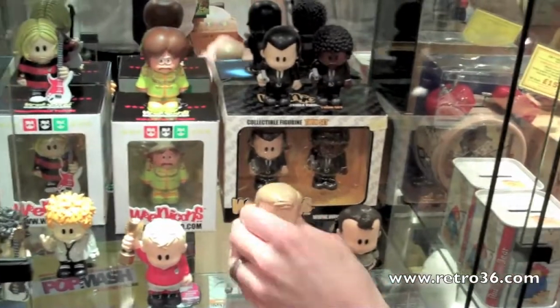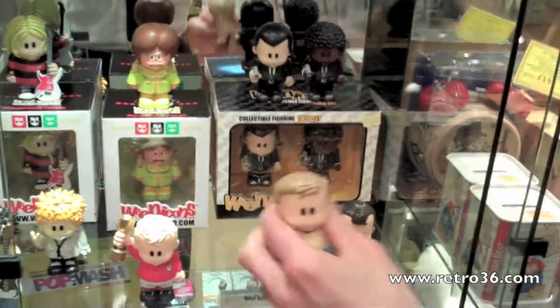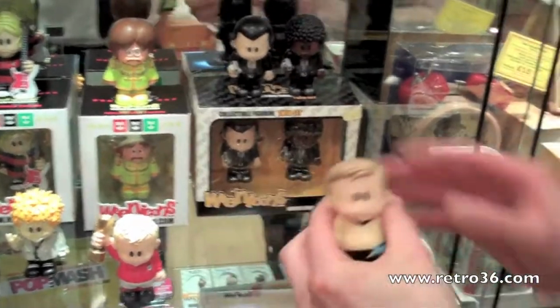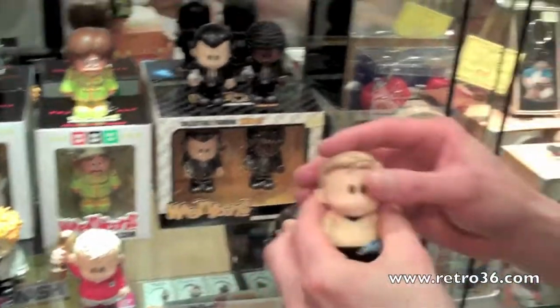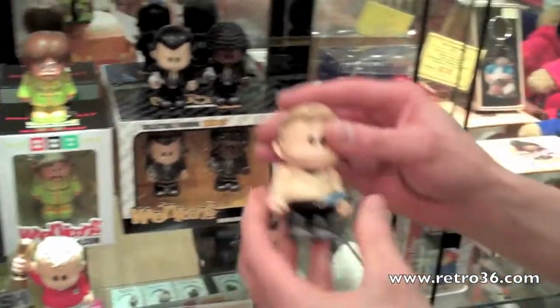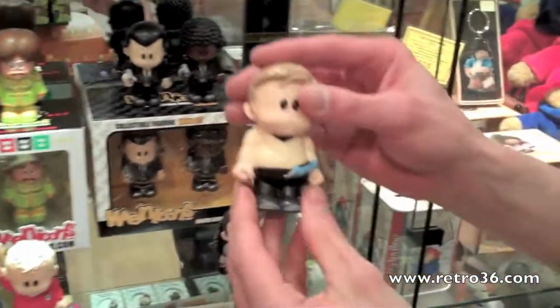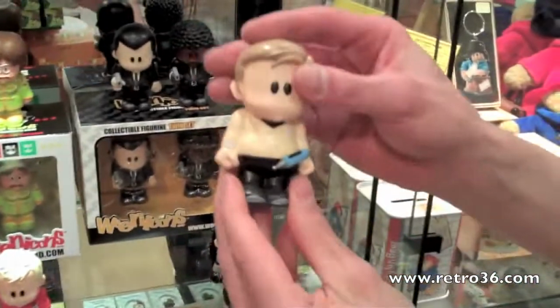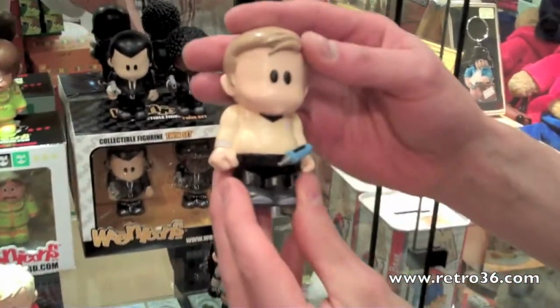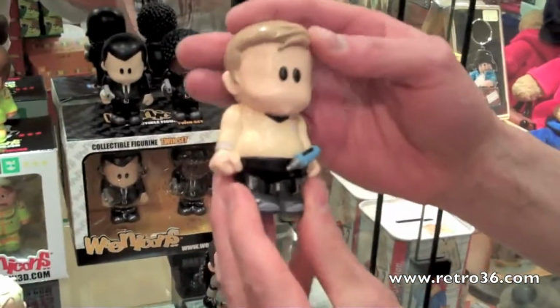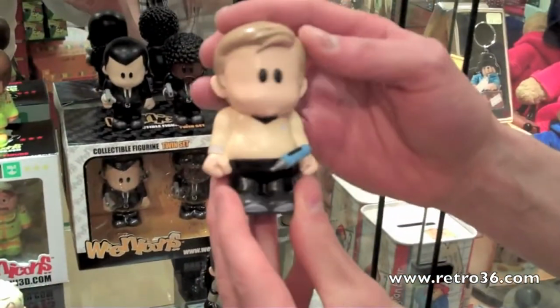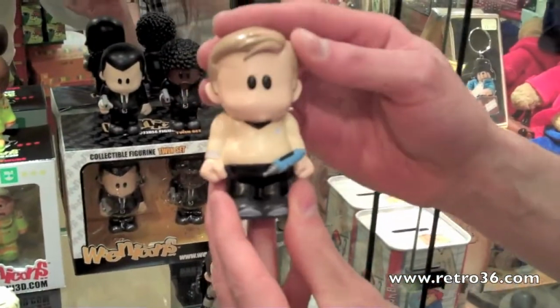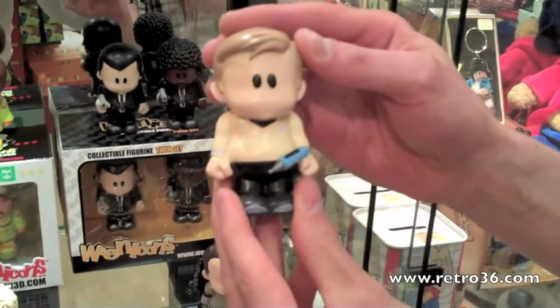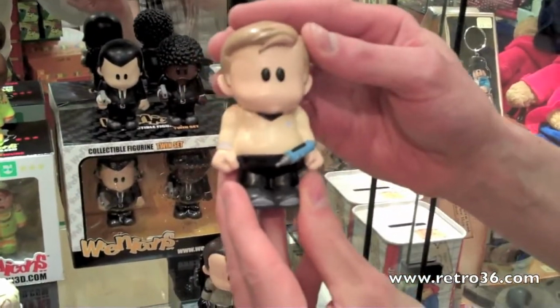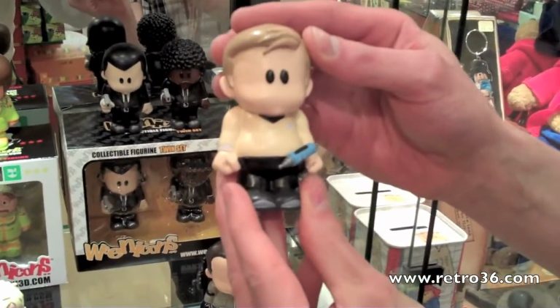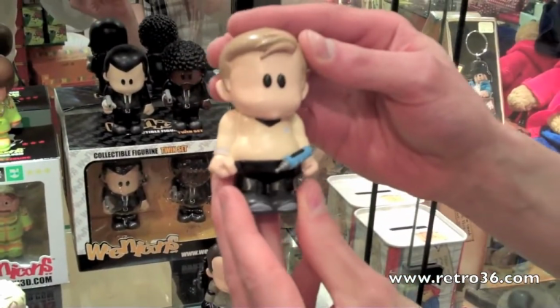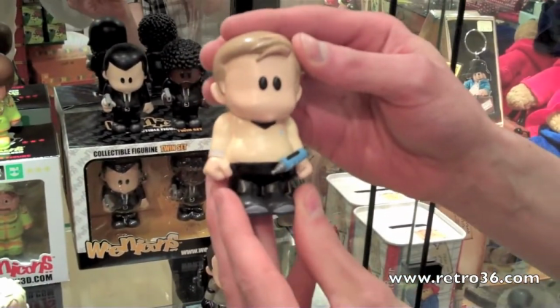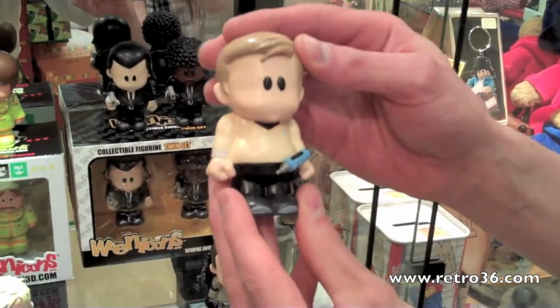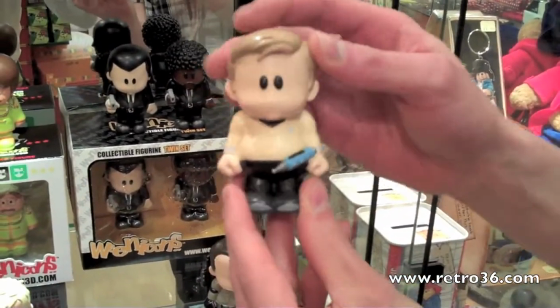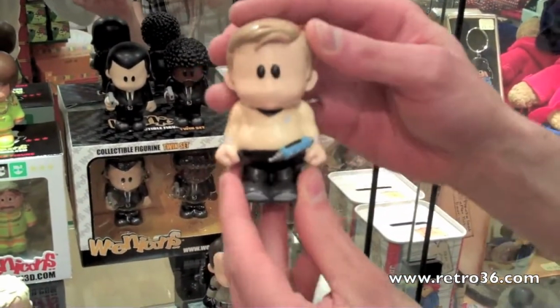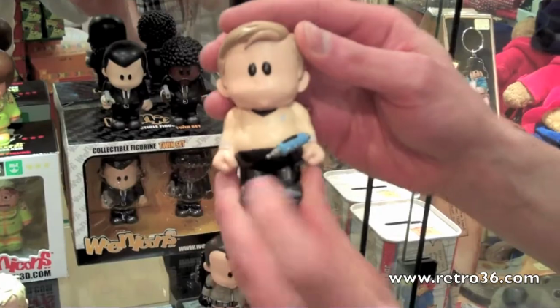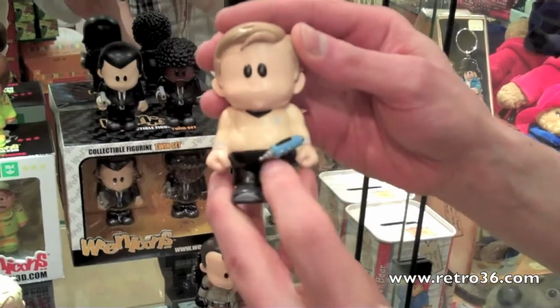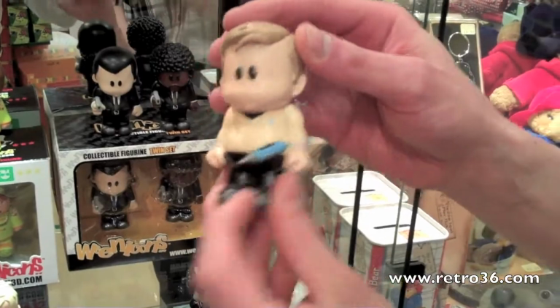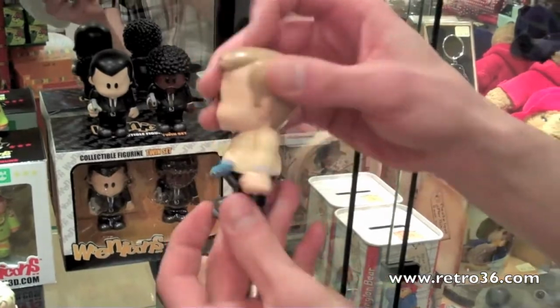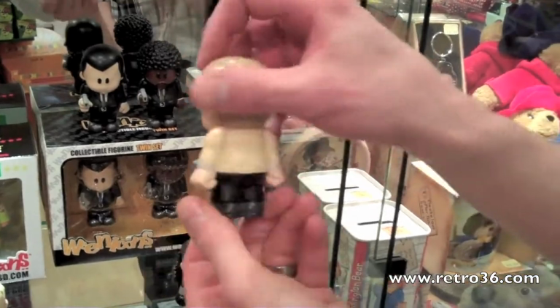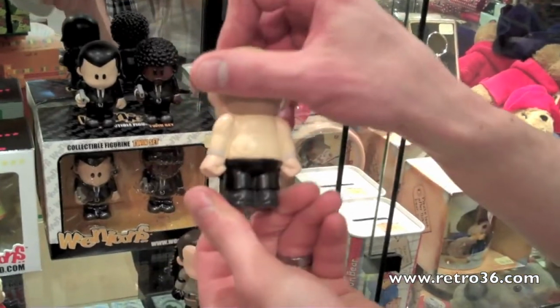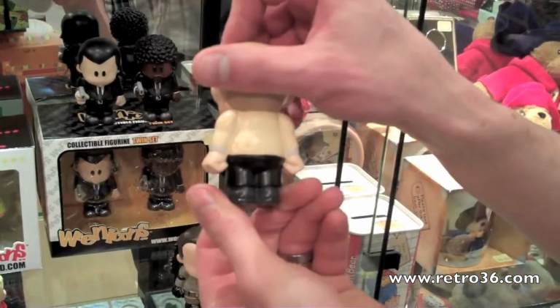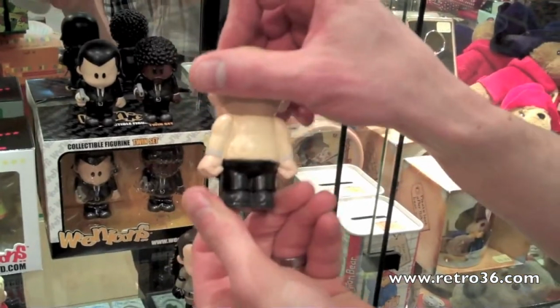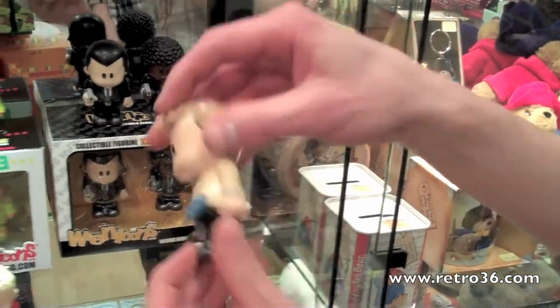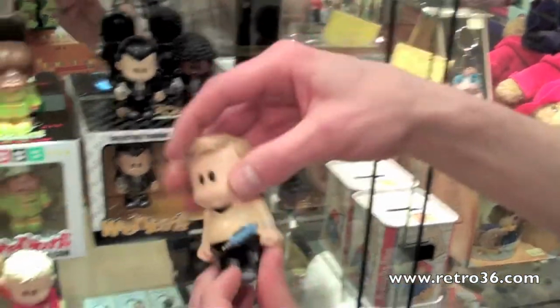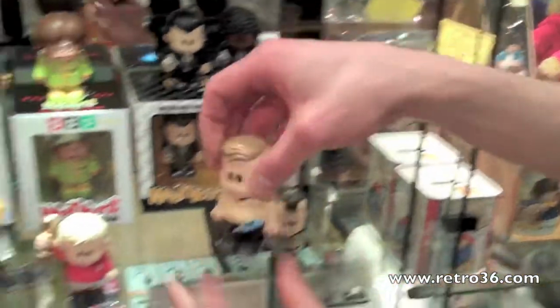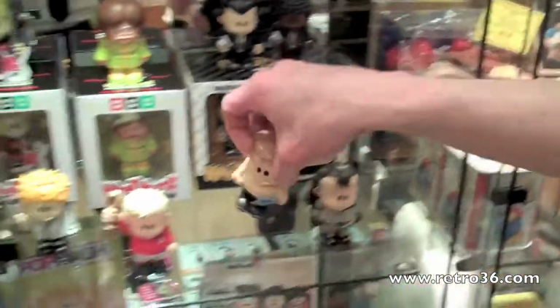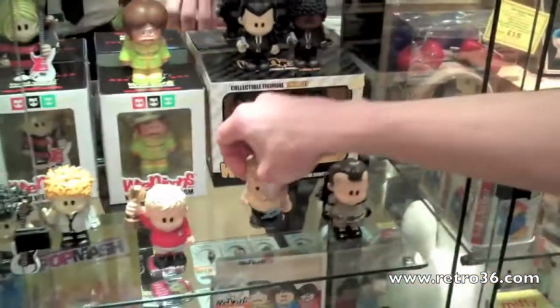Secondly, a Star Trek one — Captain Kirk, with a little ray gun. He's cool.